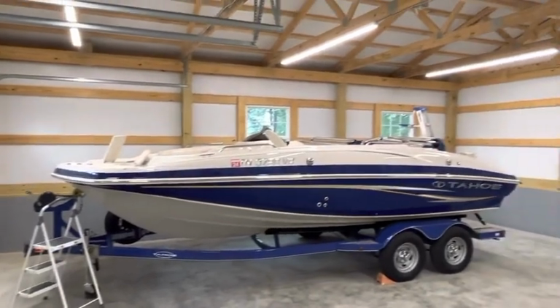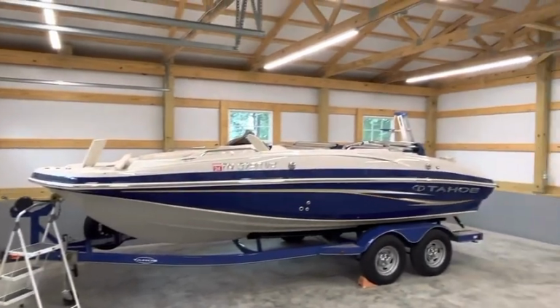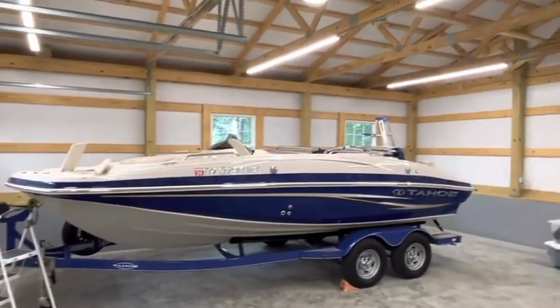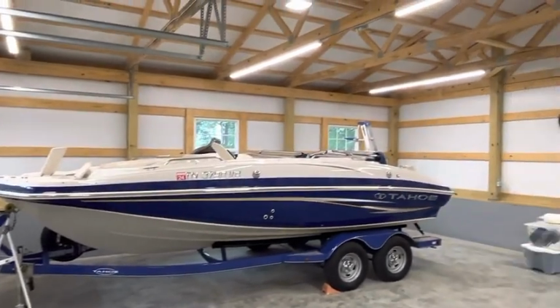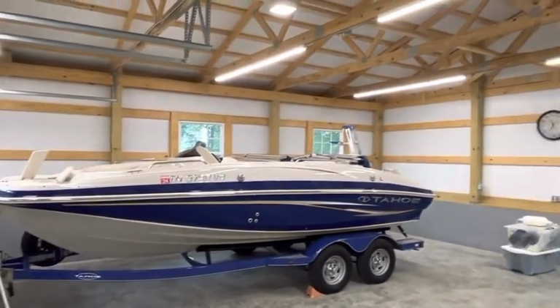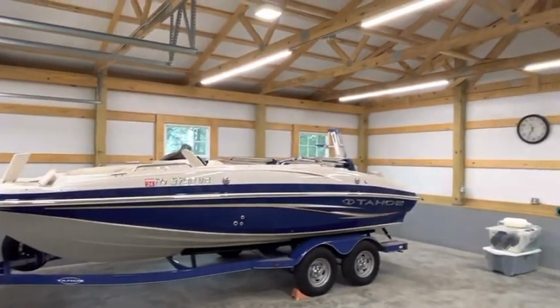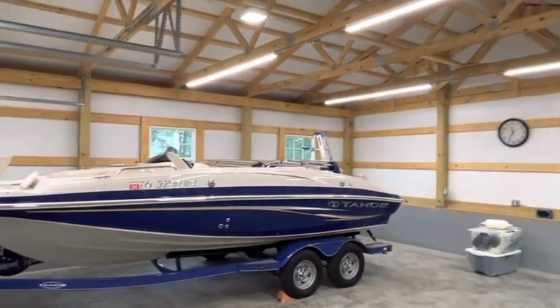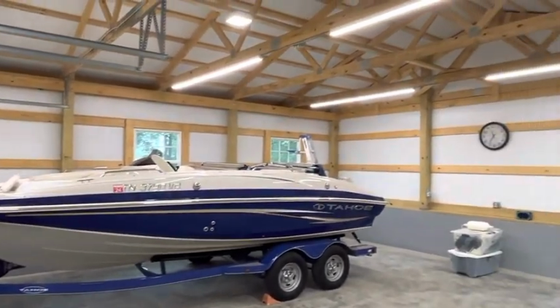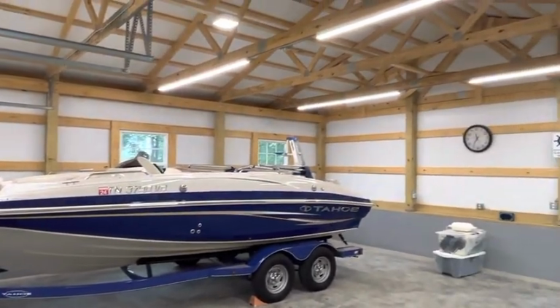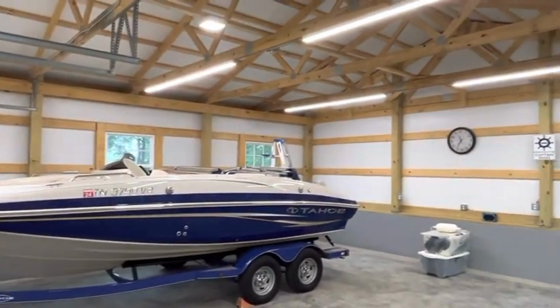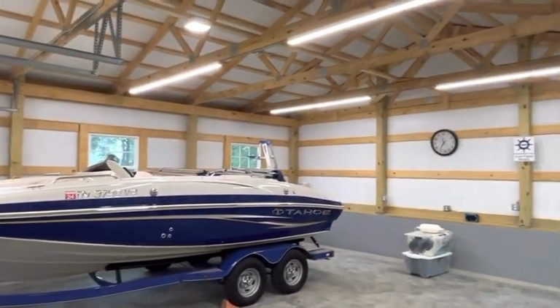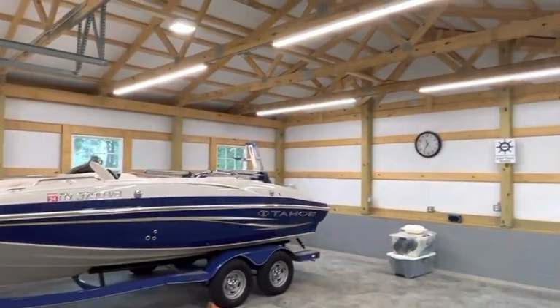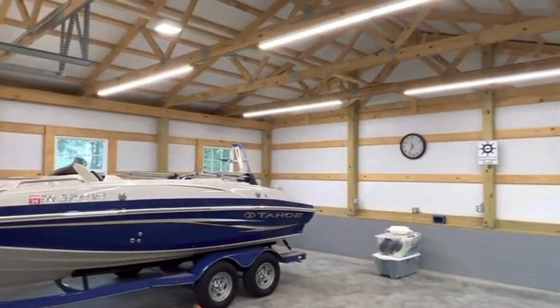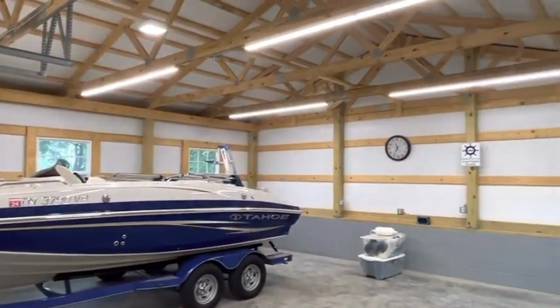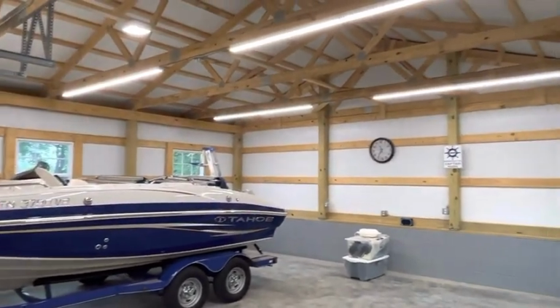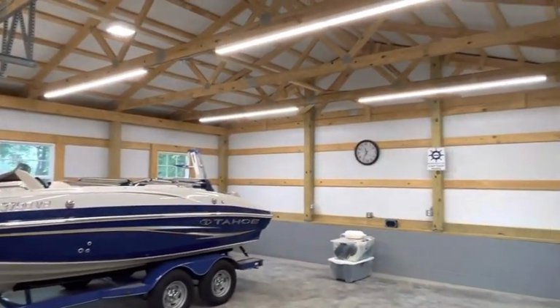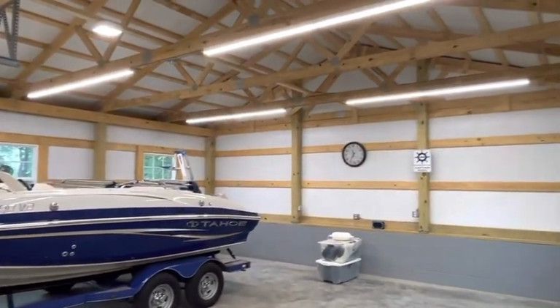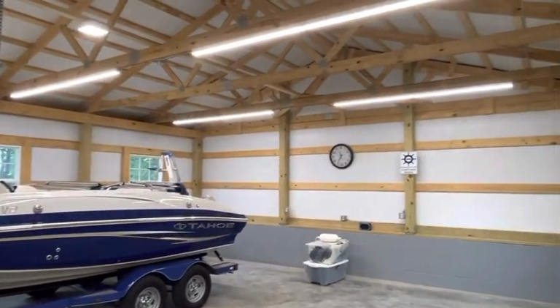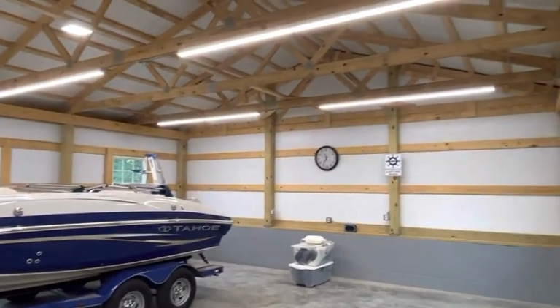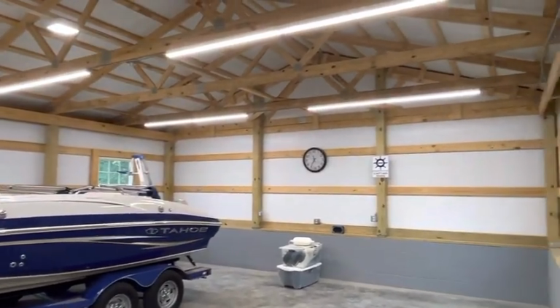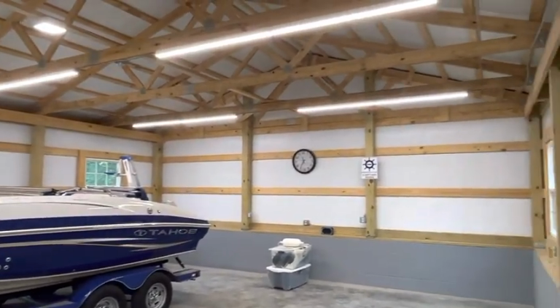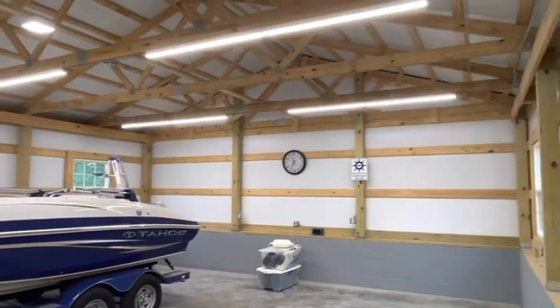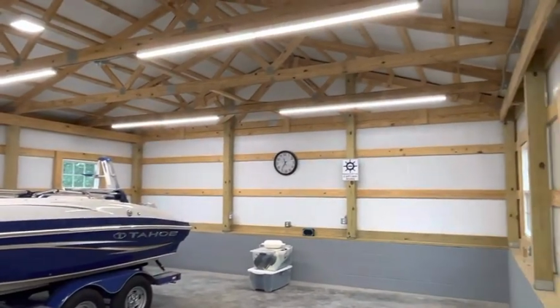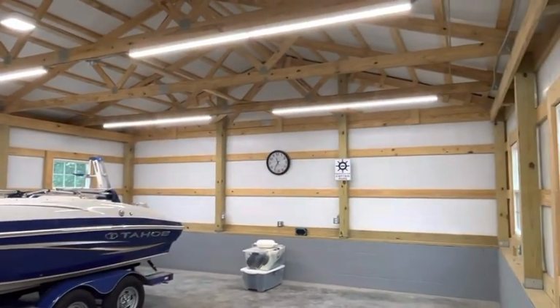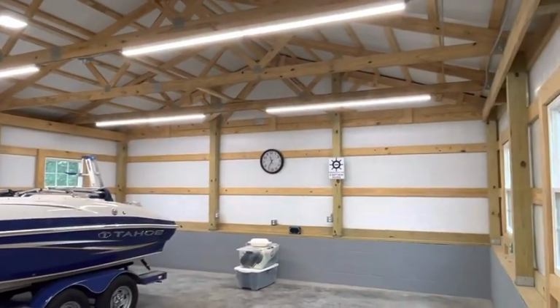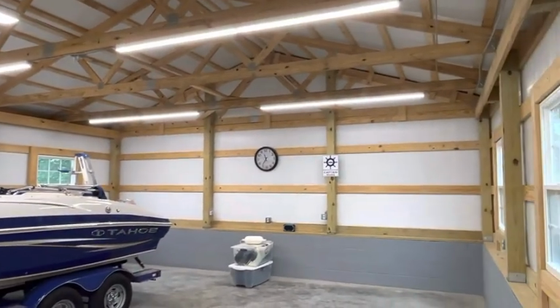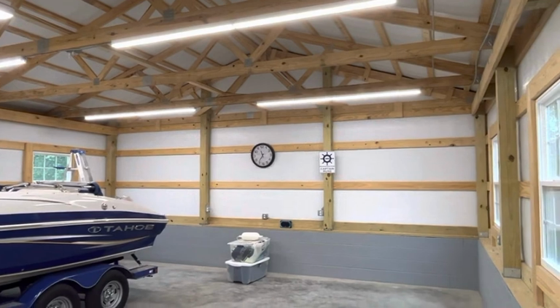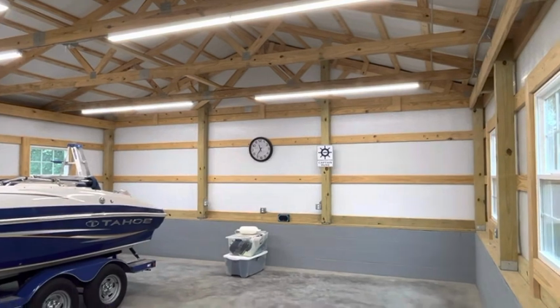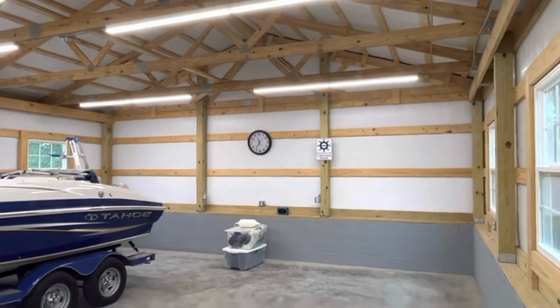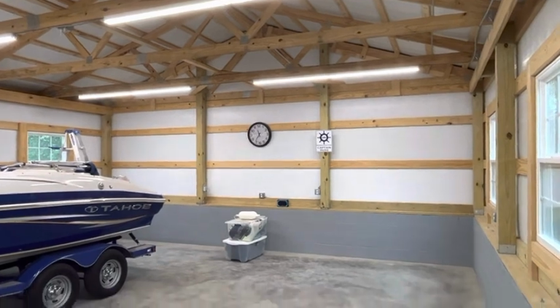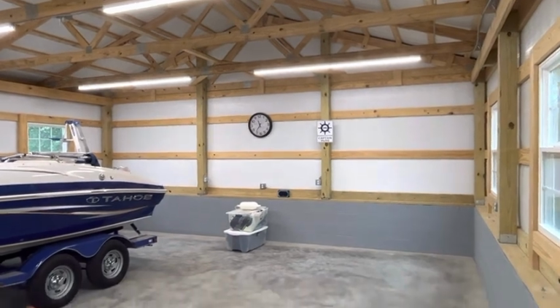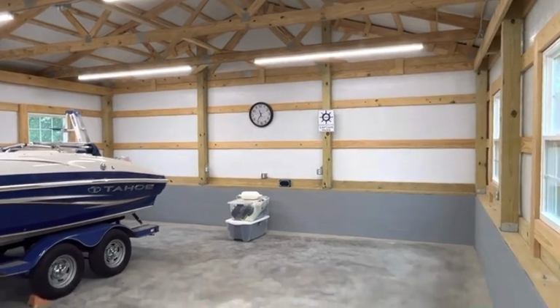These are Wi-Fi capable with nice insulated garage doors. We can customize pole barns any way you would like. Give us a call for your next project.